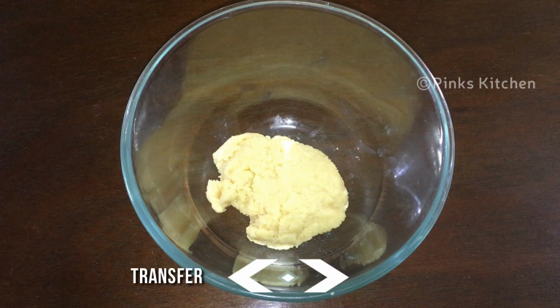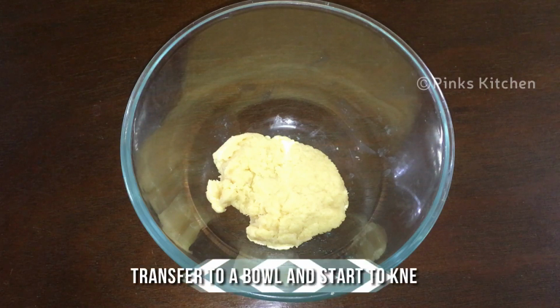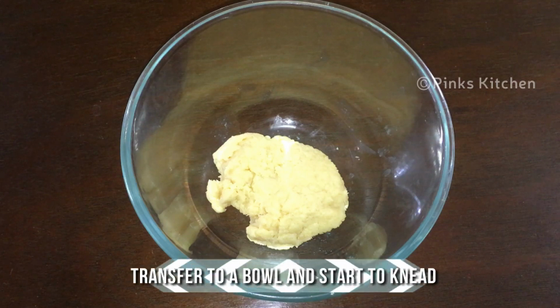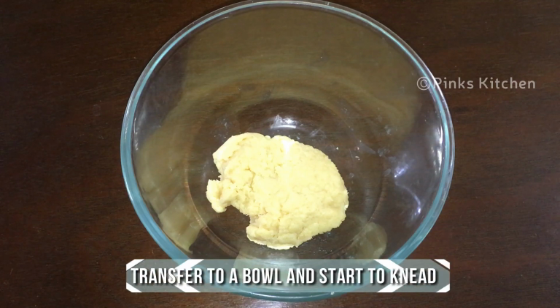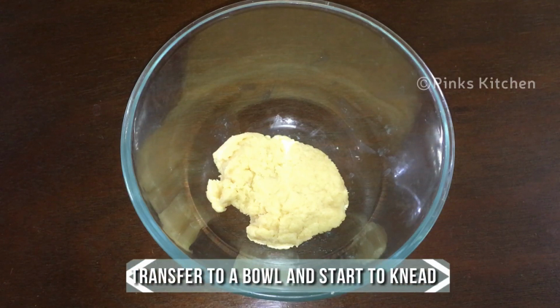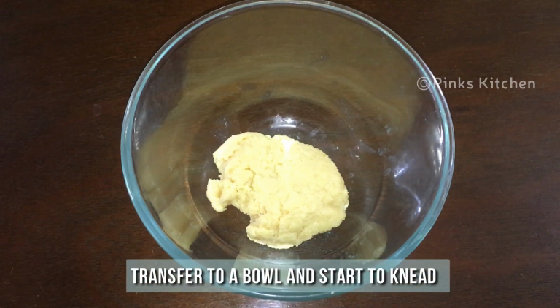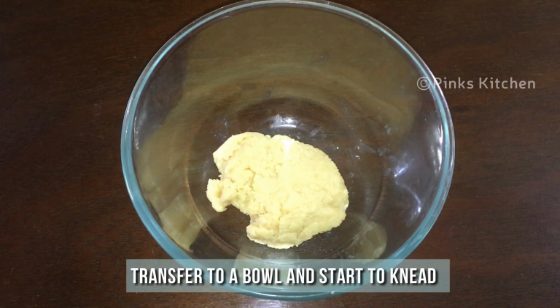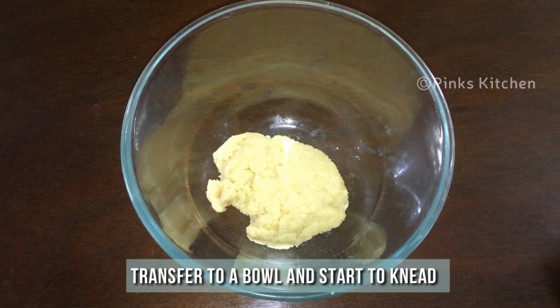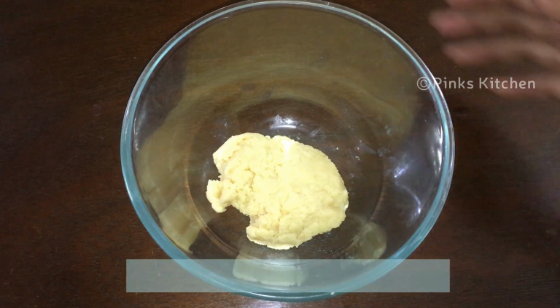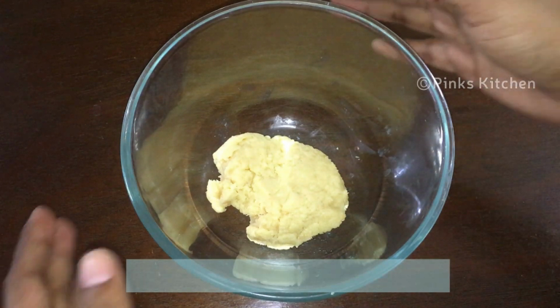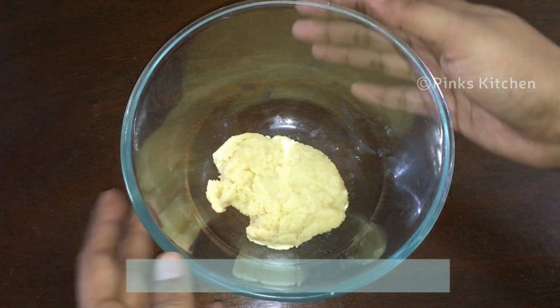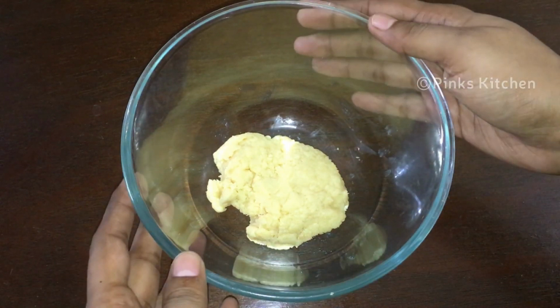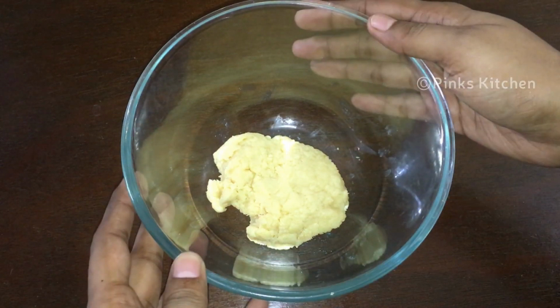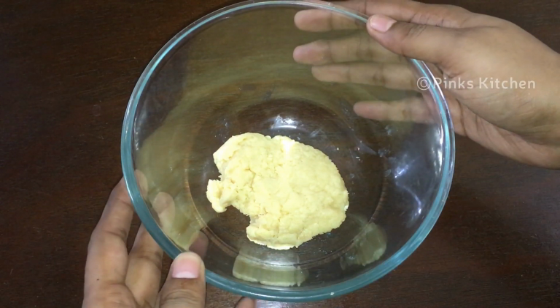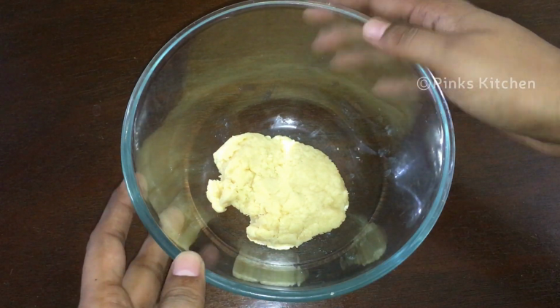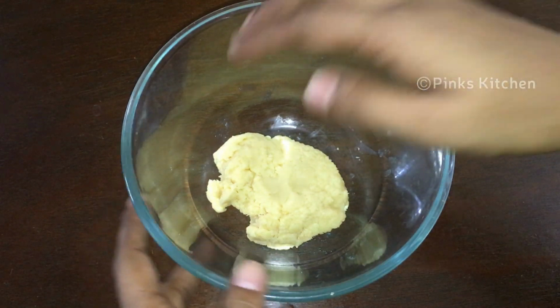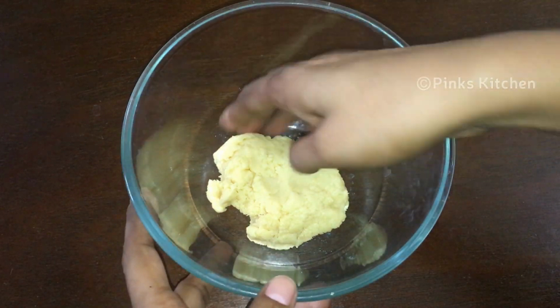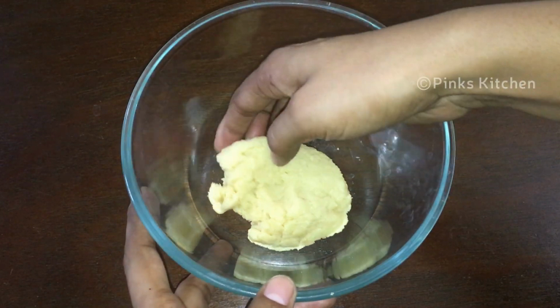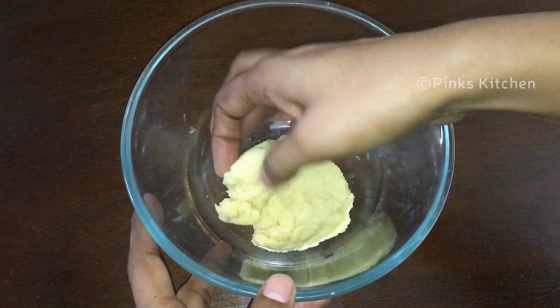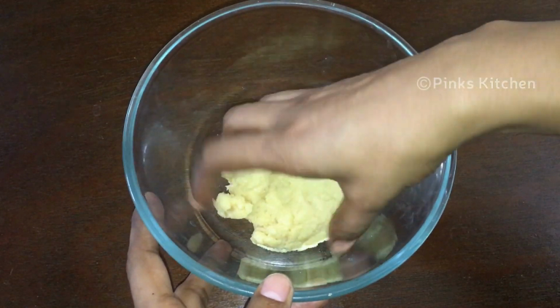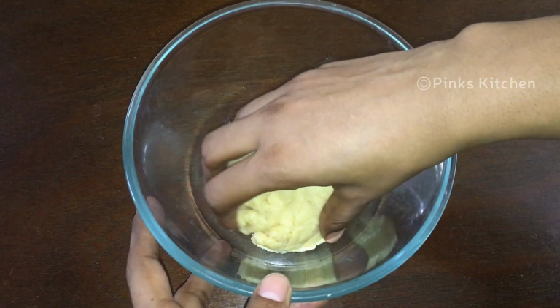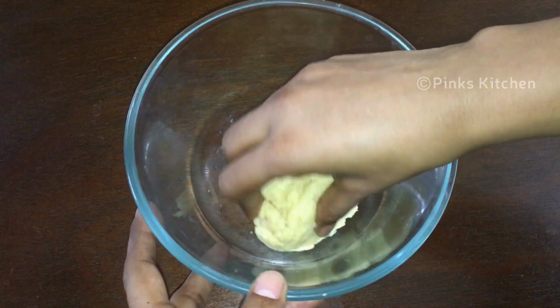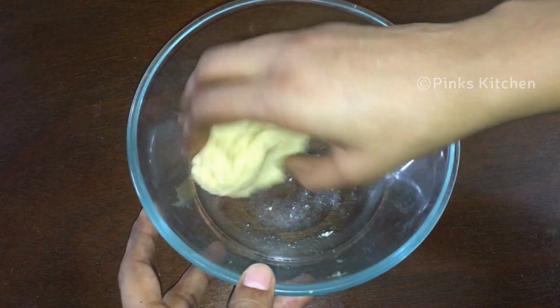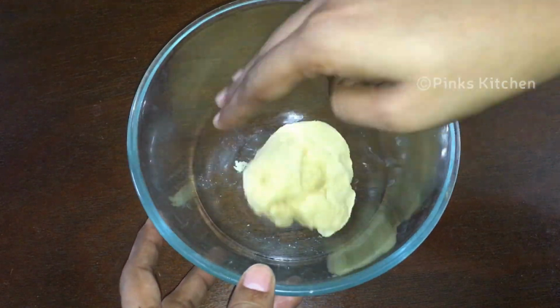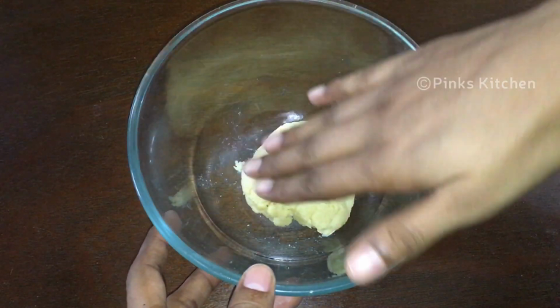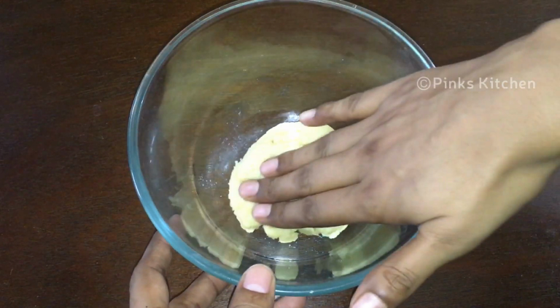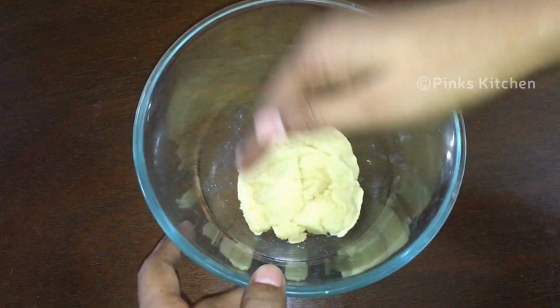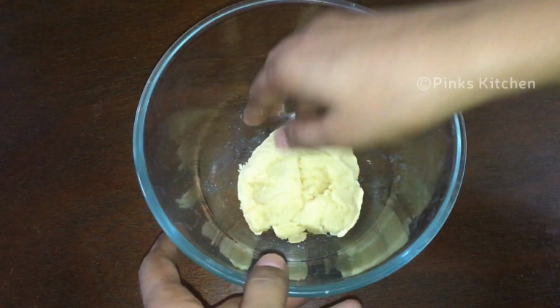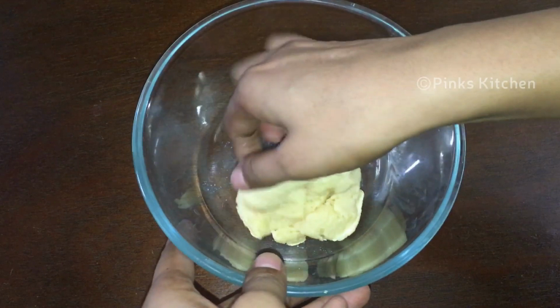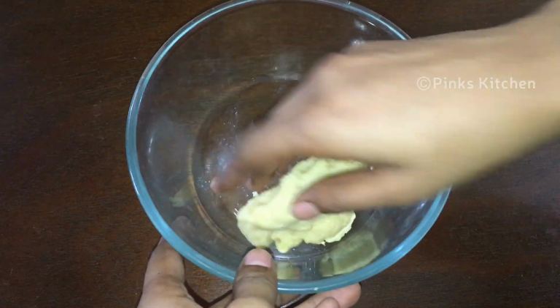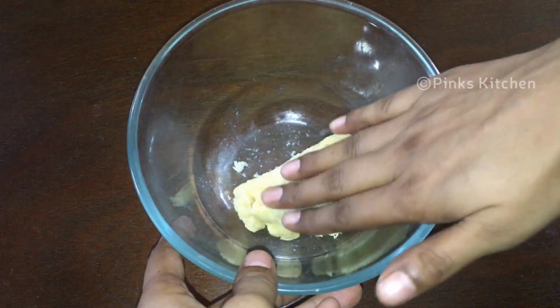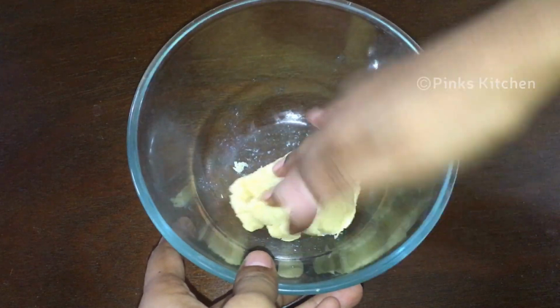Now it's nice and cool, so transfer it to a bowl and start to knead. Knead until you get a nice and smooth dough.